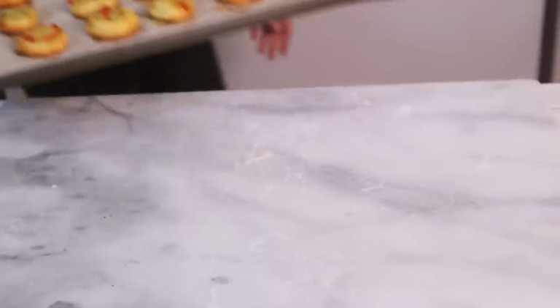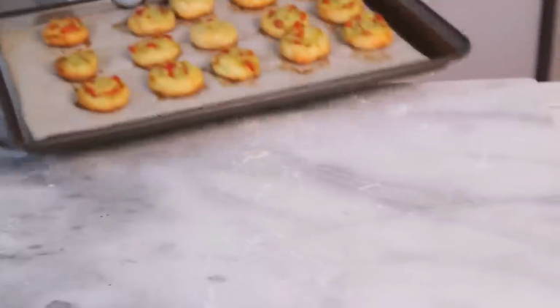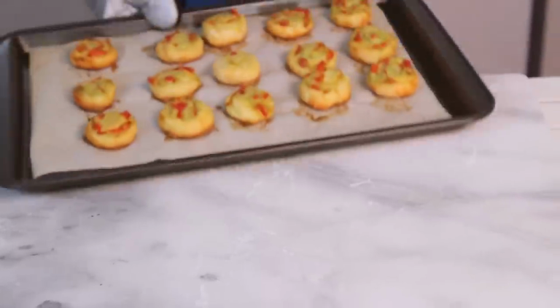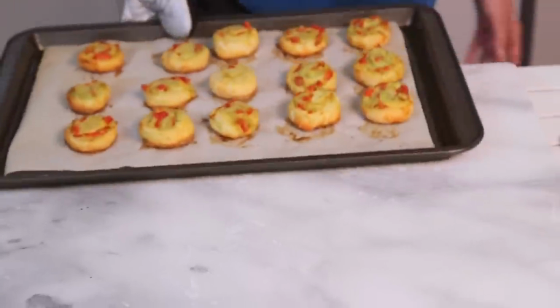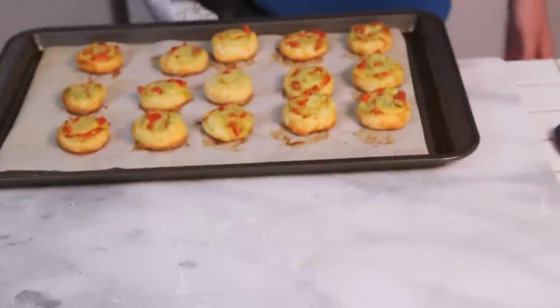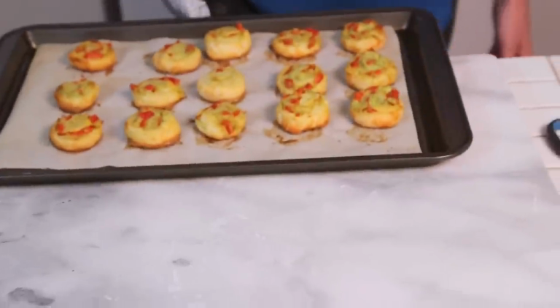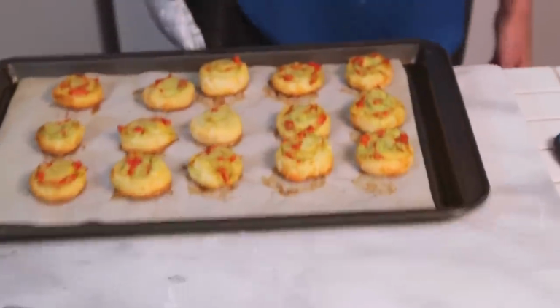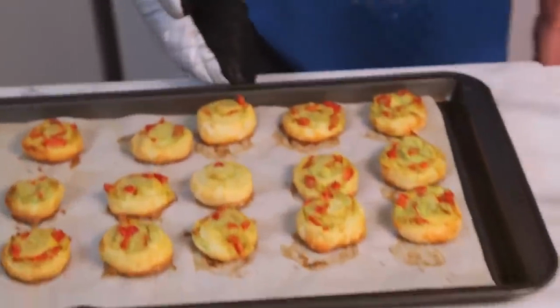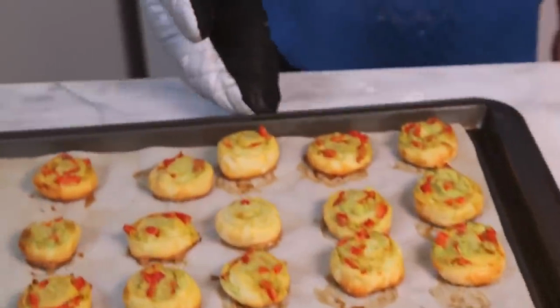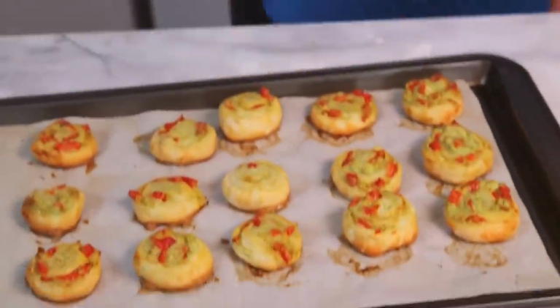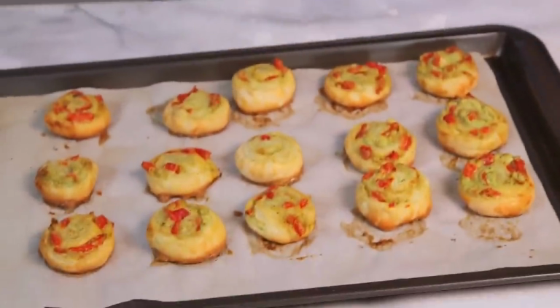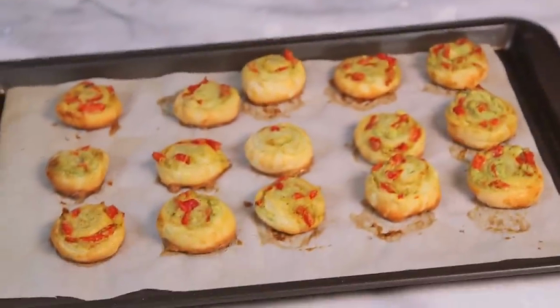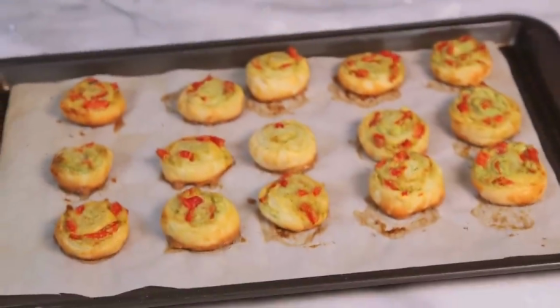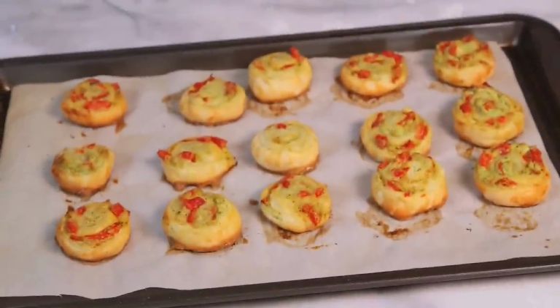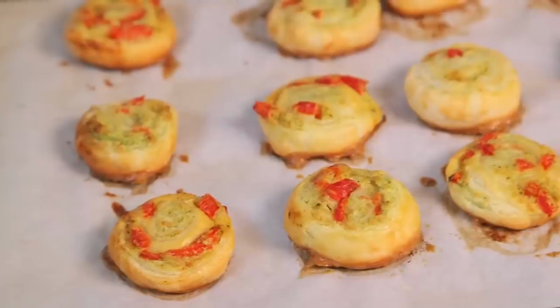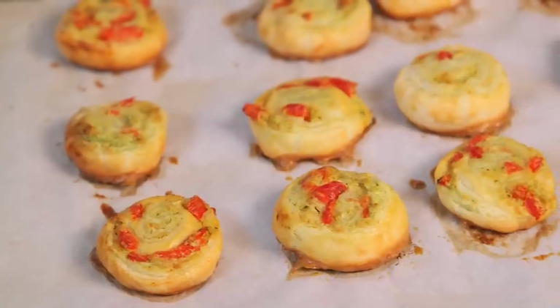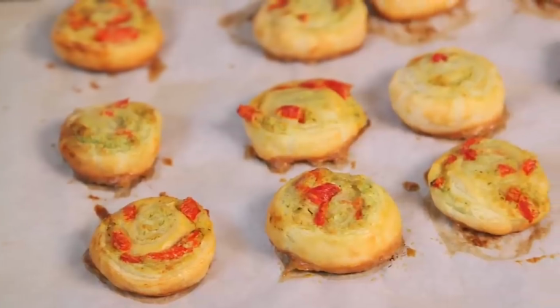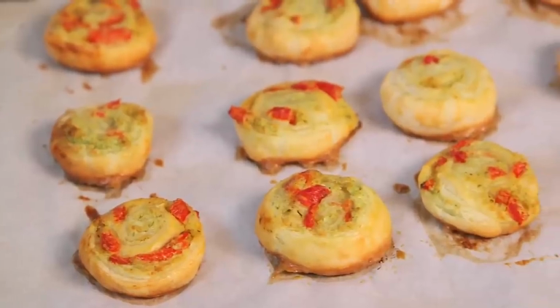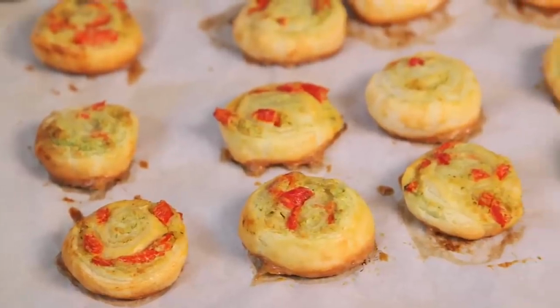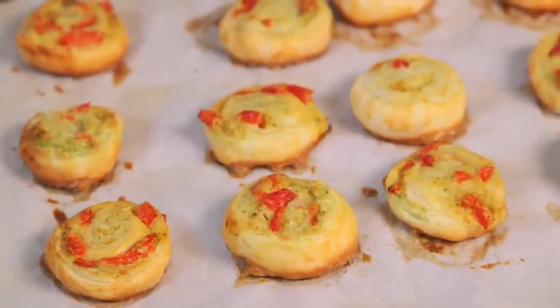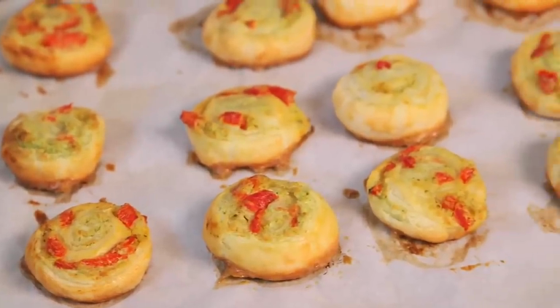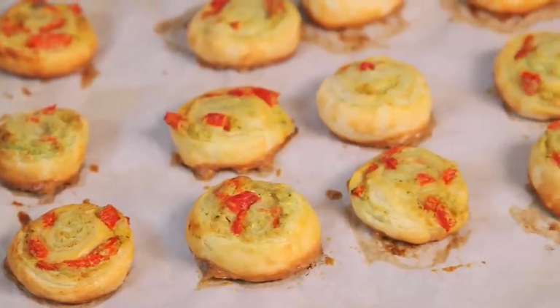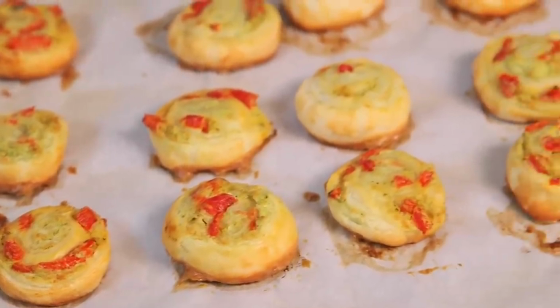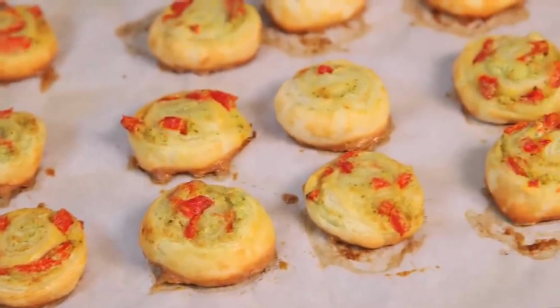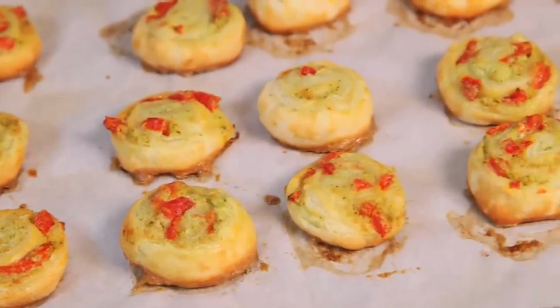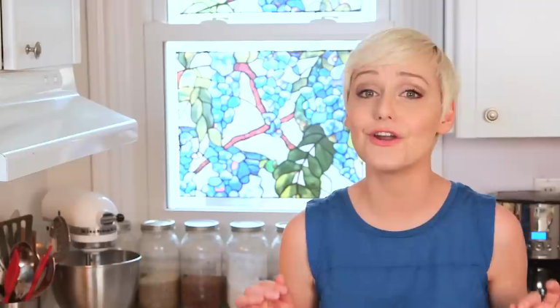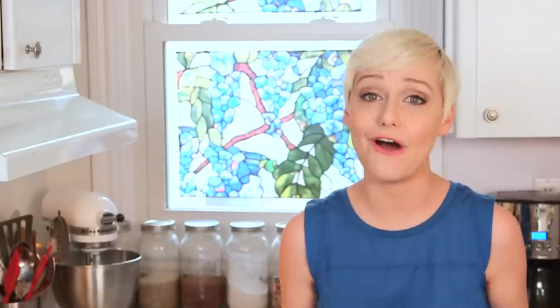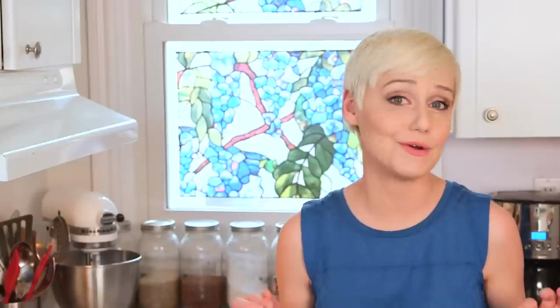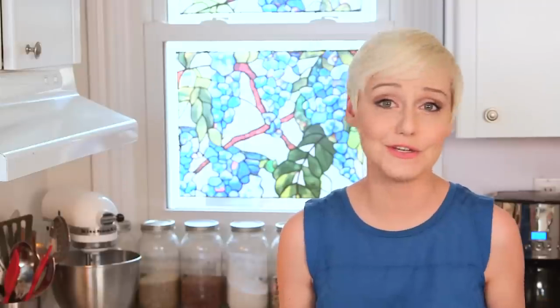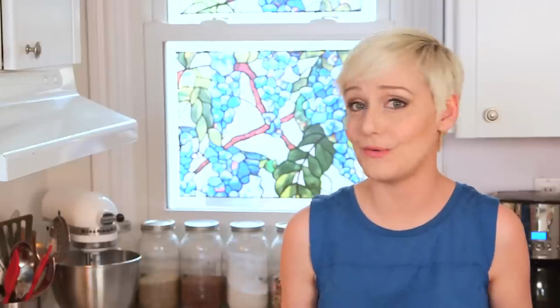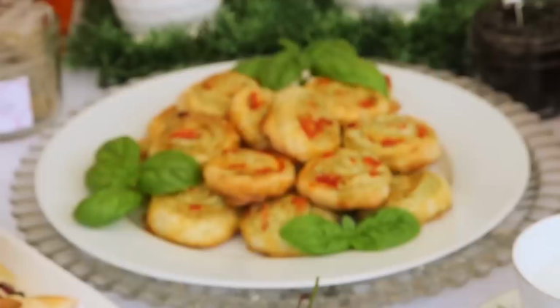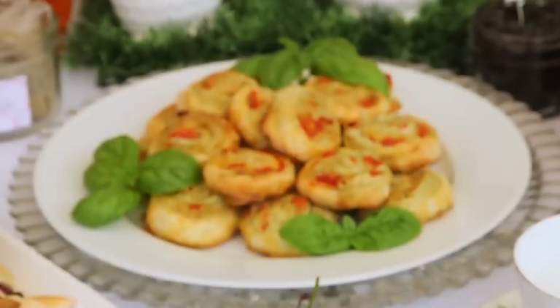When they're ready, they are crispy, crunchy, and they smell incredible. Your guests are not going to know what hit them.